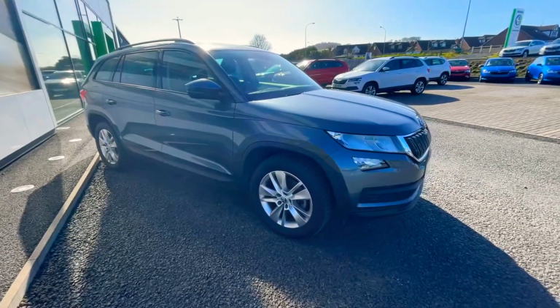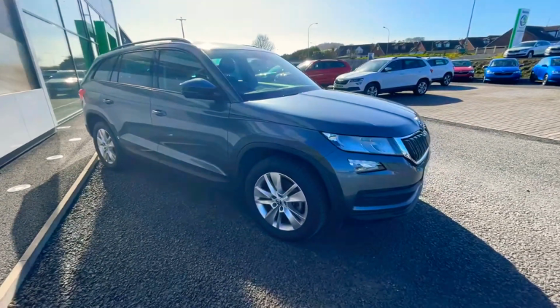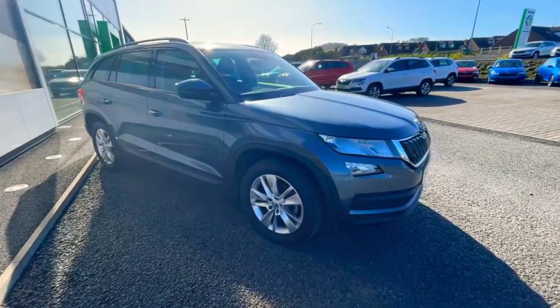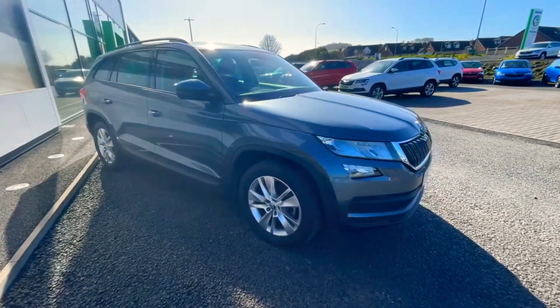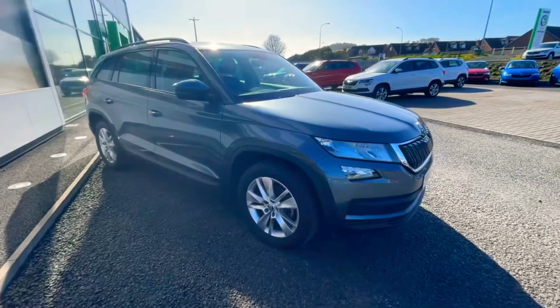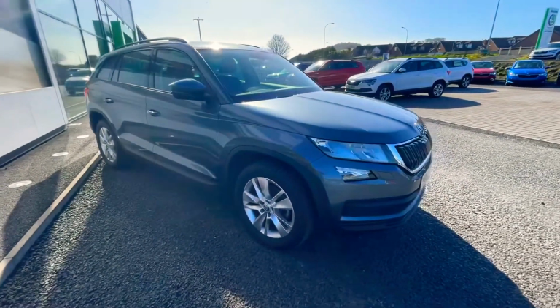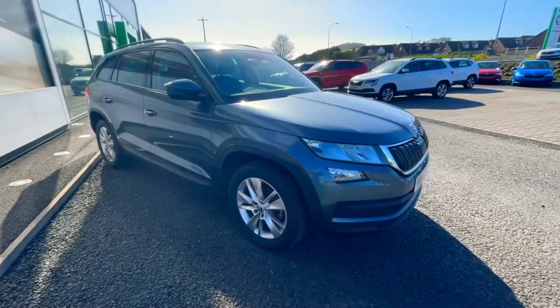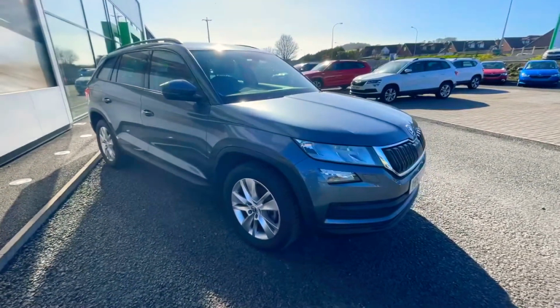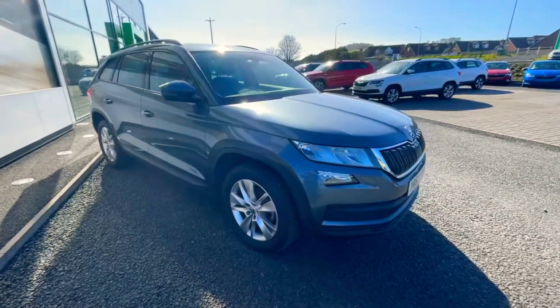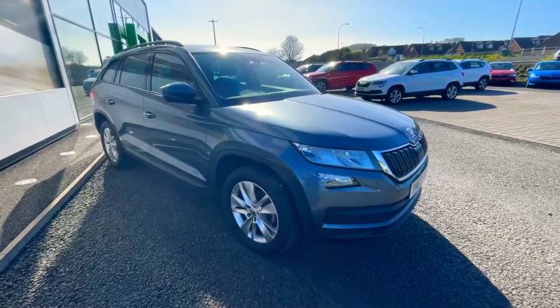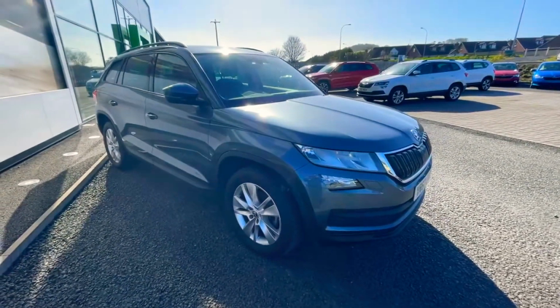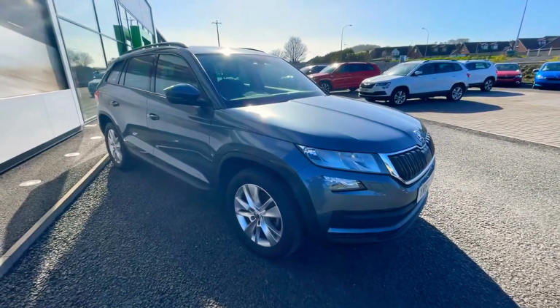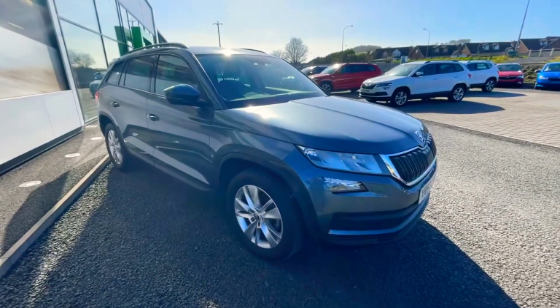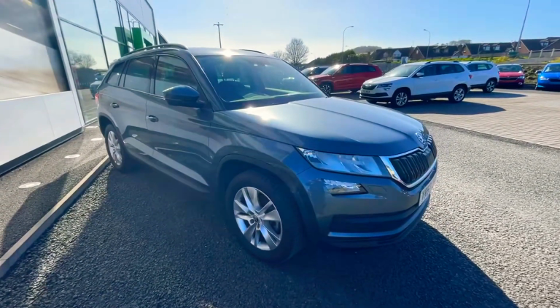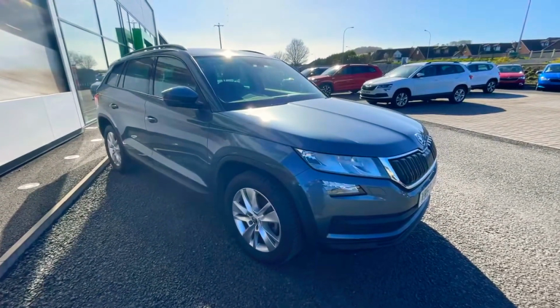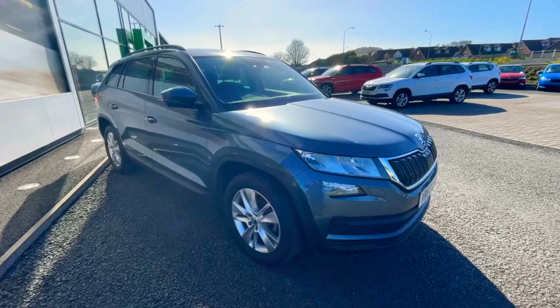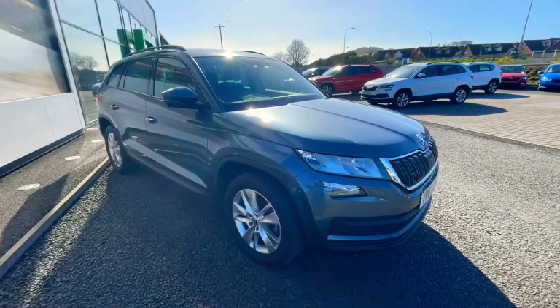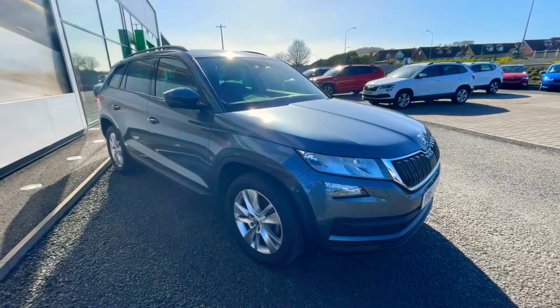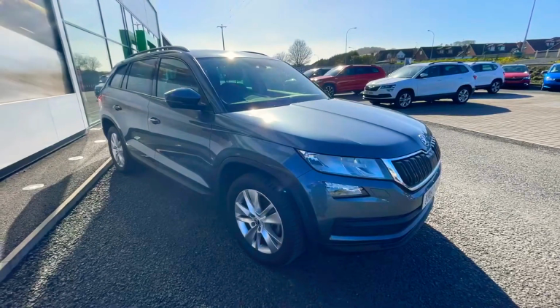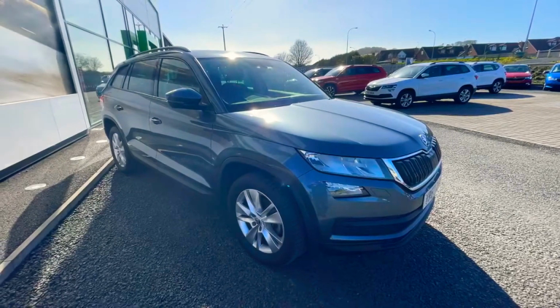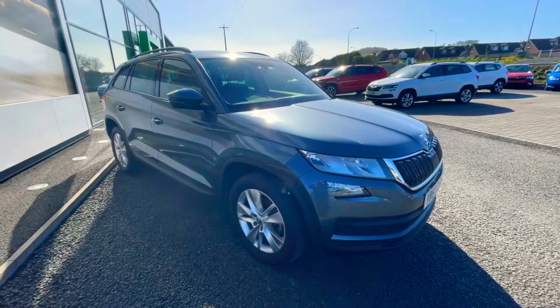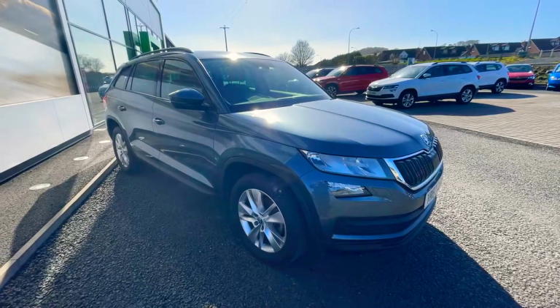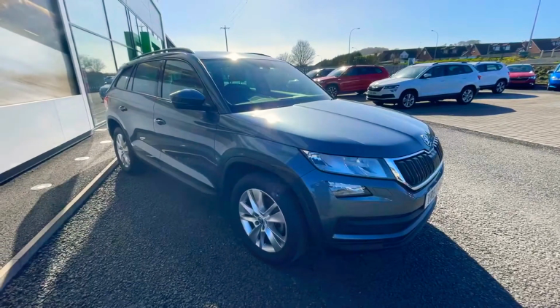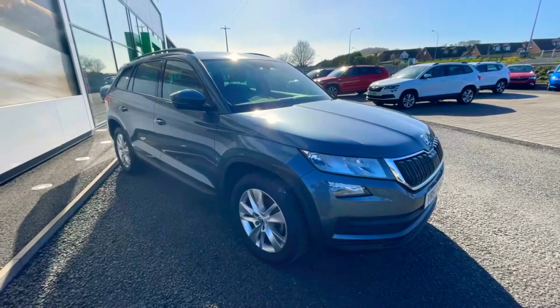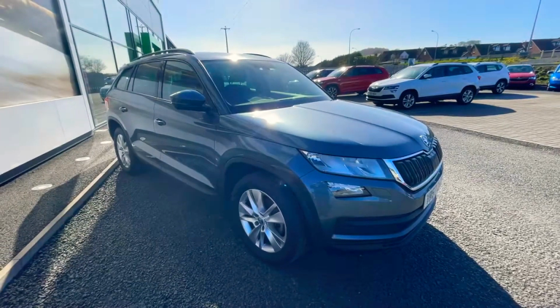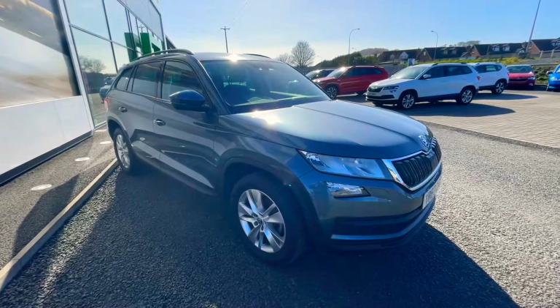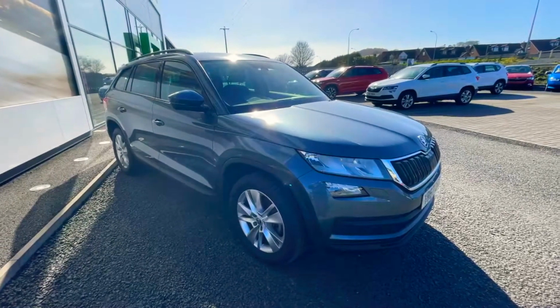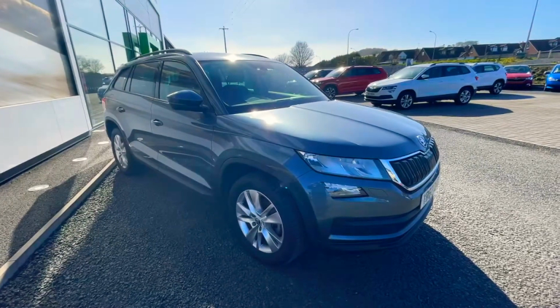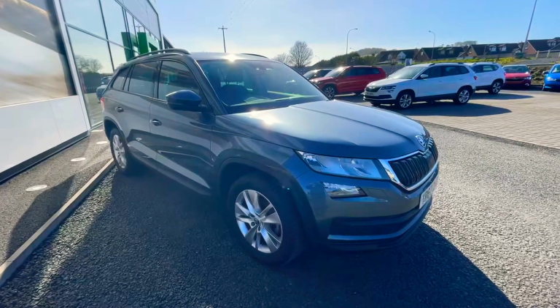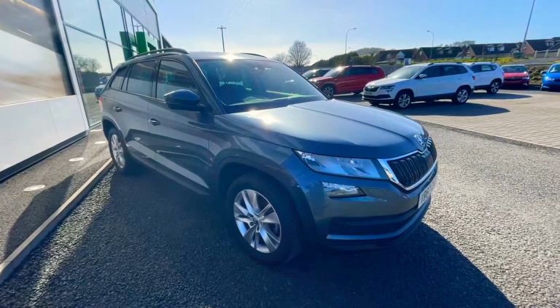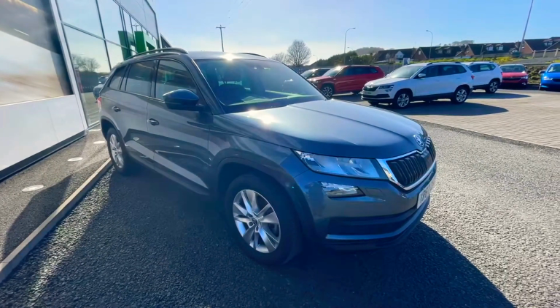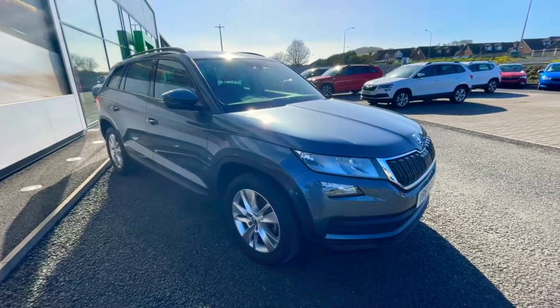If you're interested in this vehicle or any other vehicles, please feel free to give us a call in the showroom. Thank you.